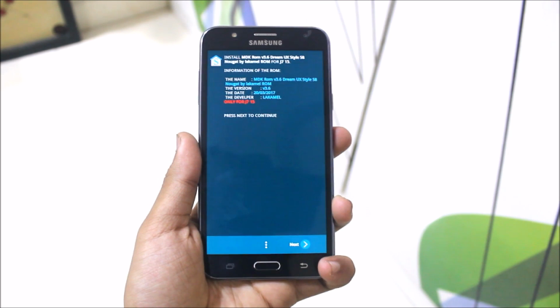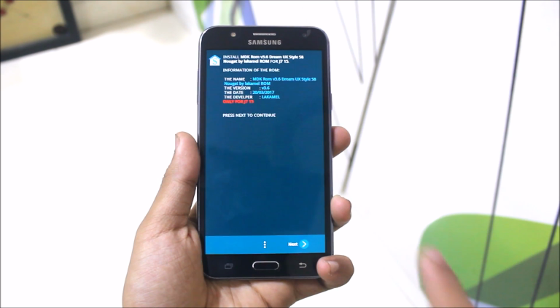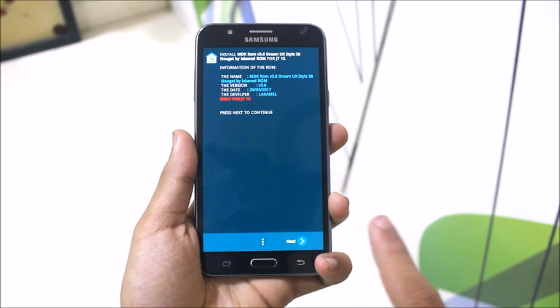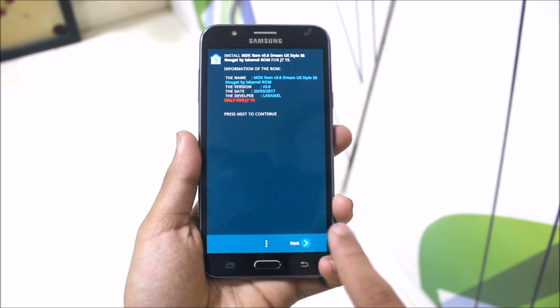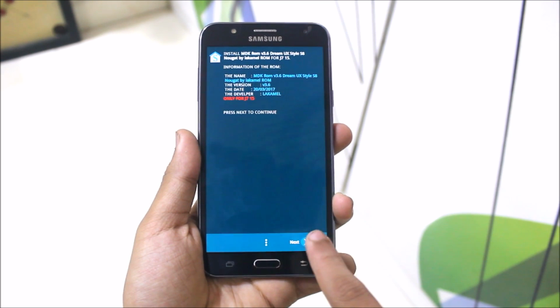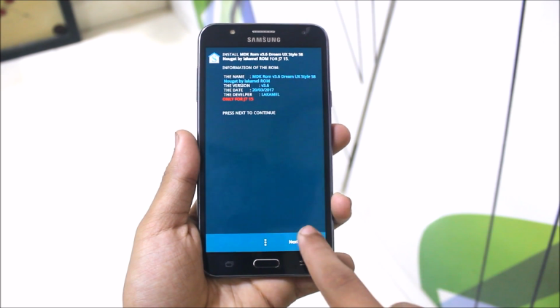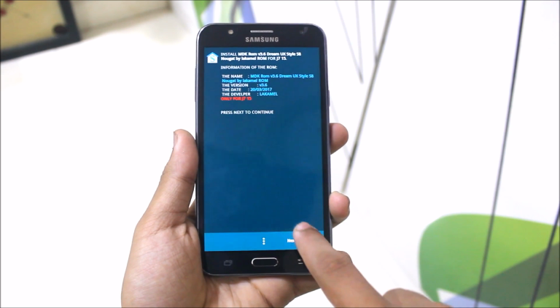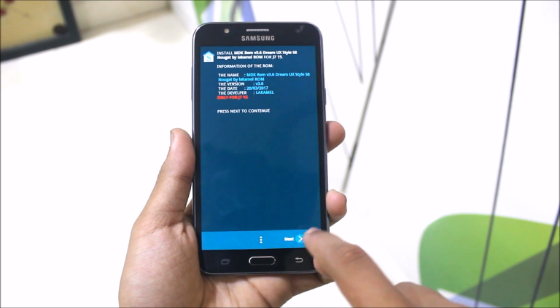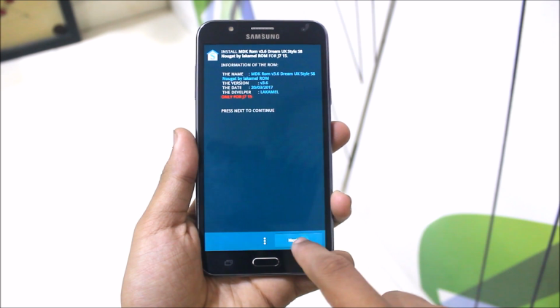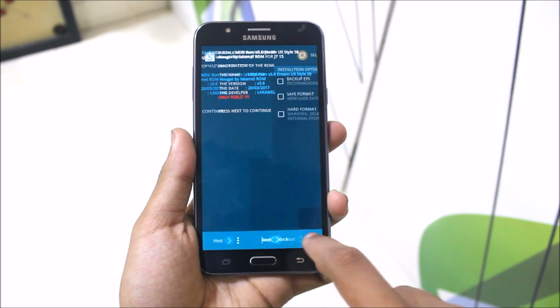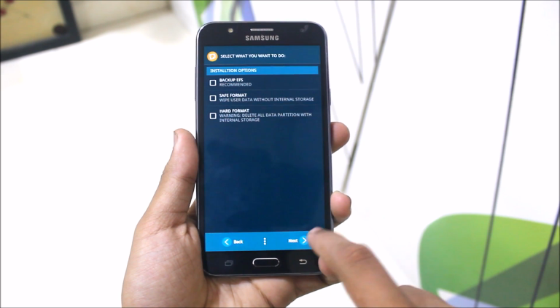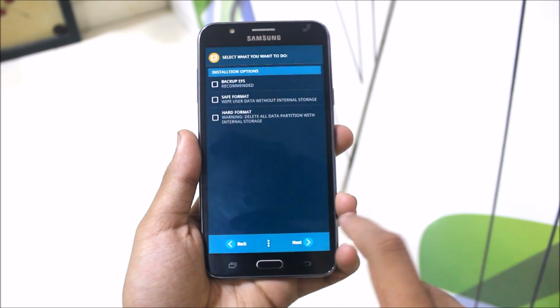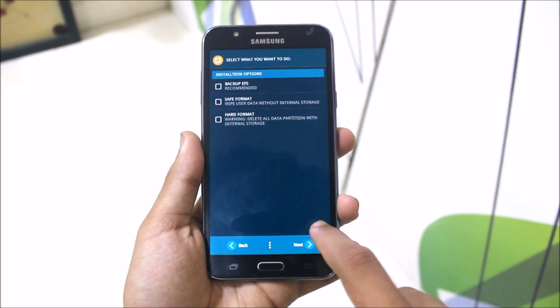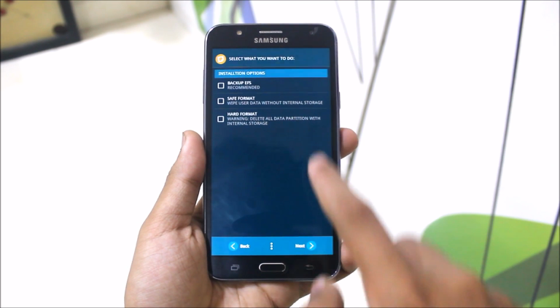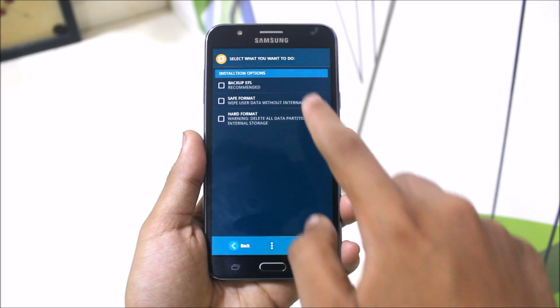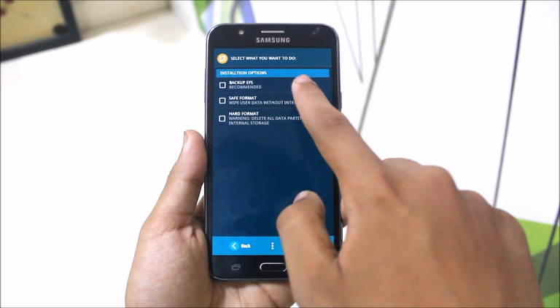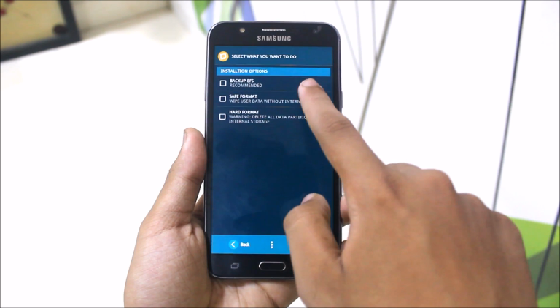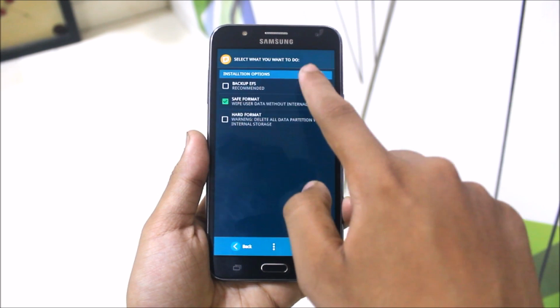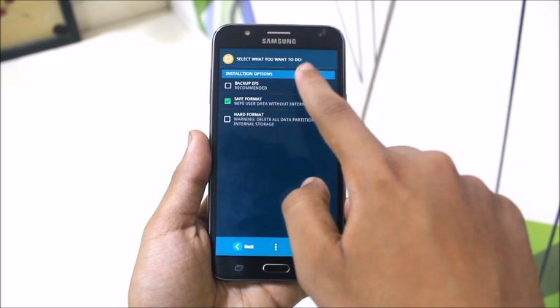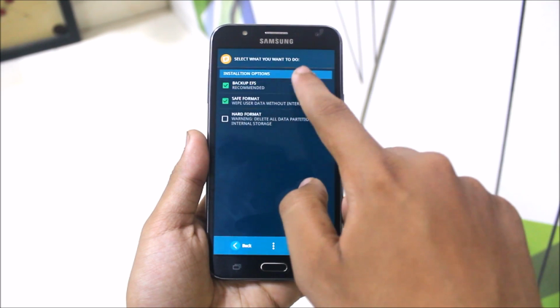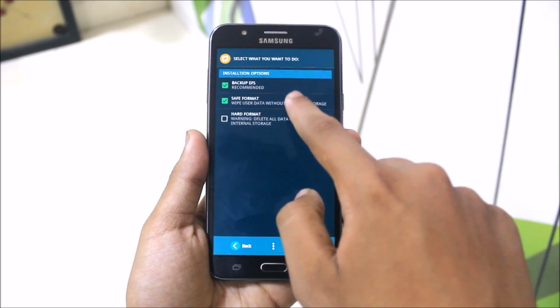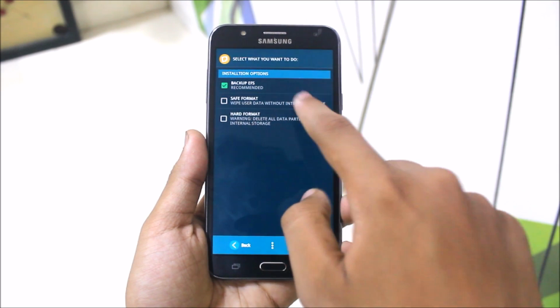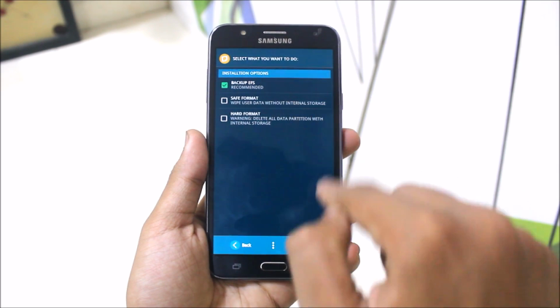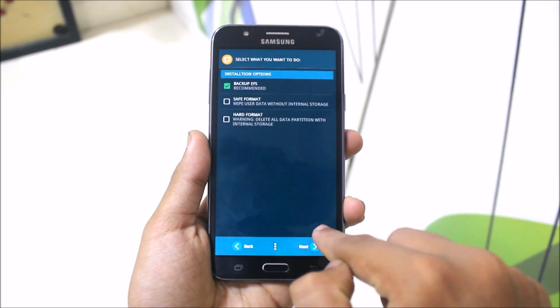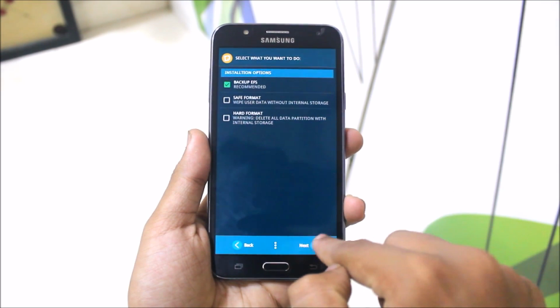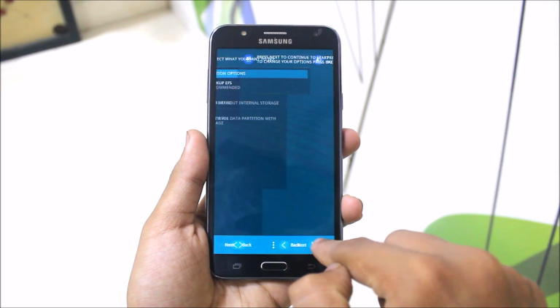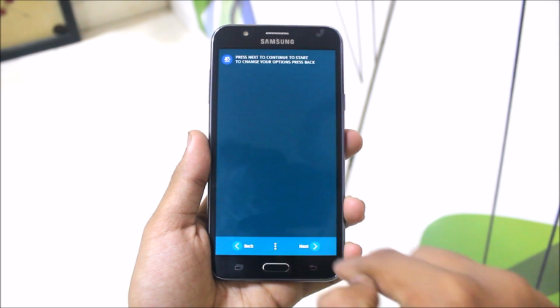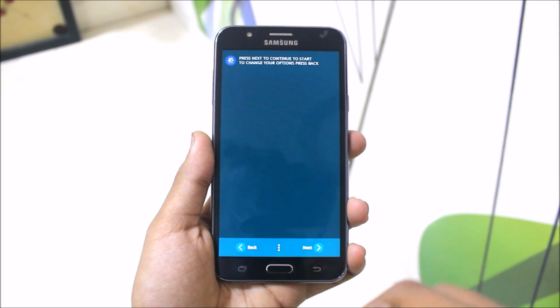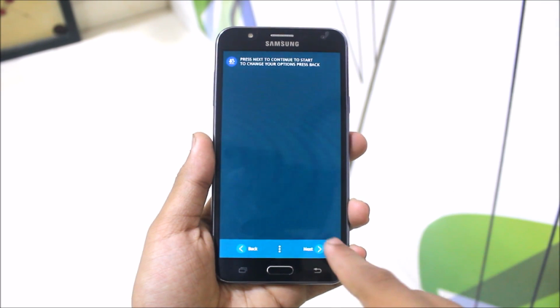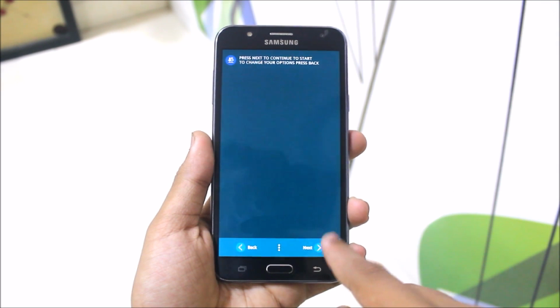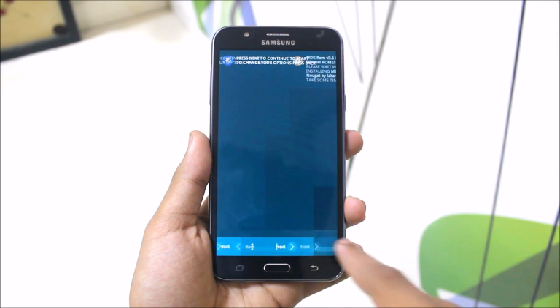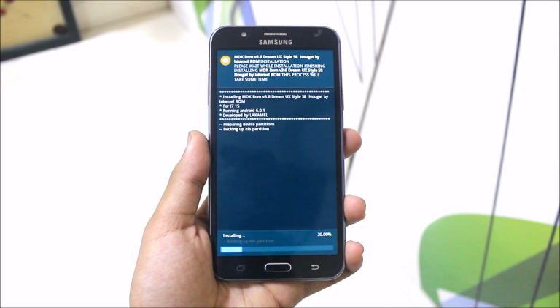Press the next button. Backup EFS. No safe format — okay.